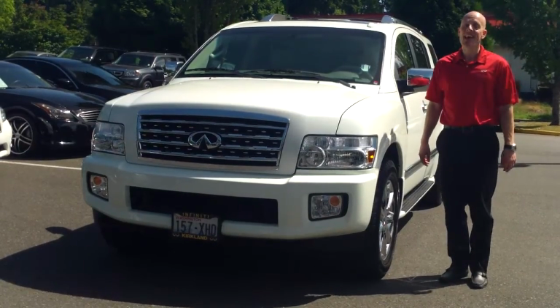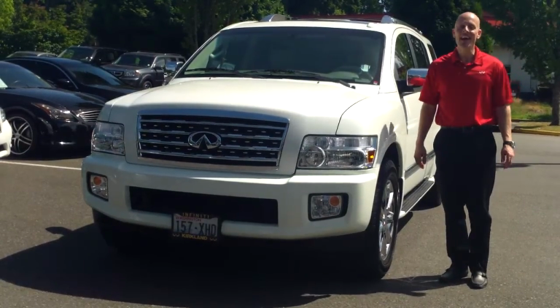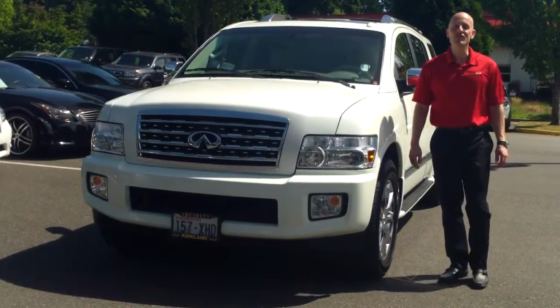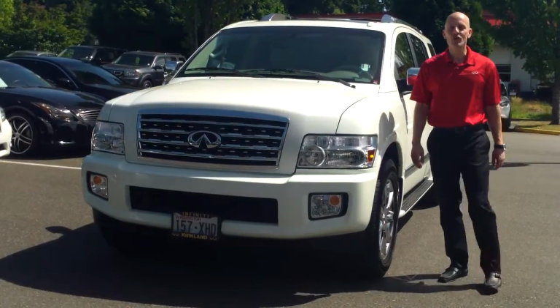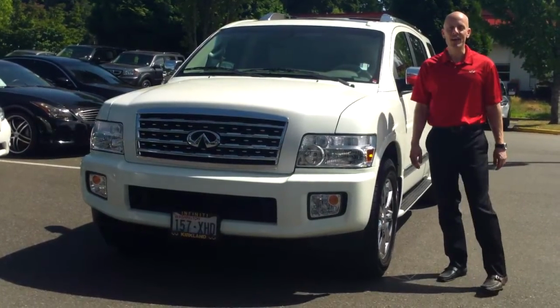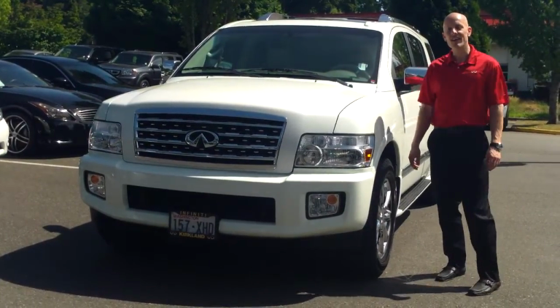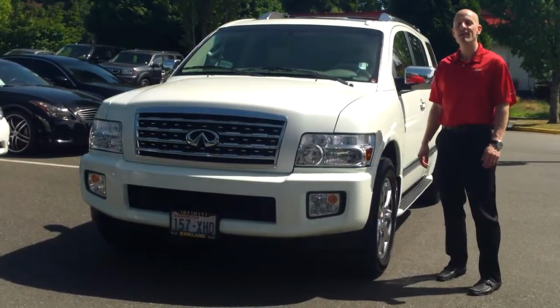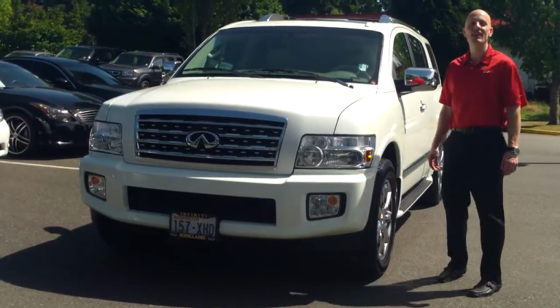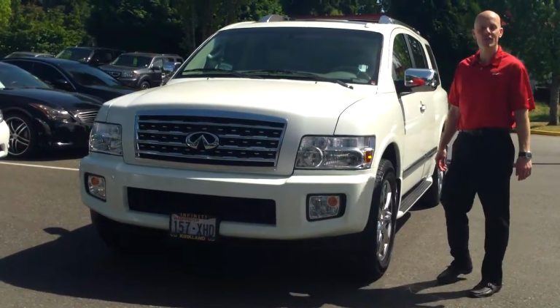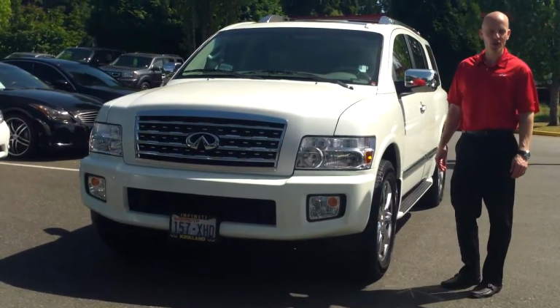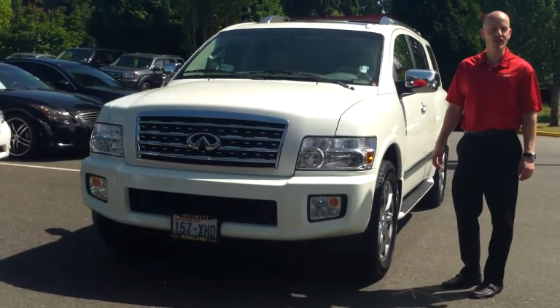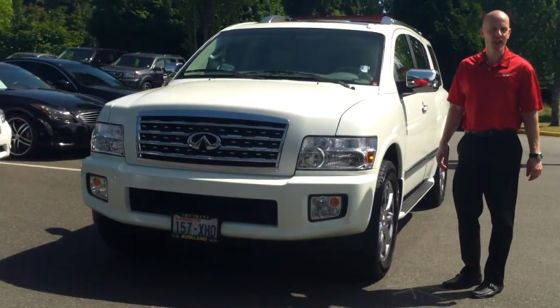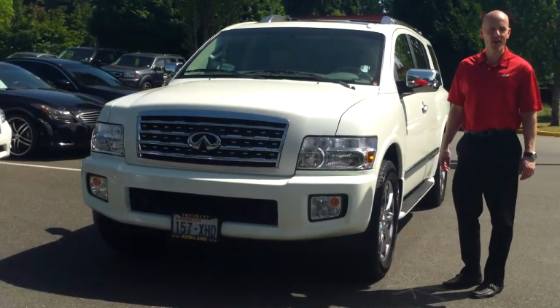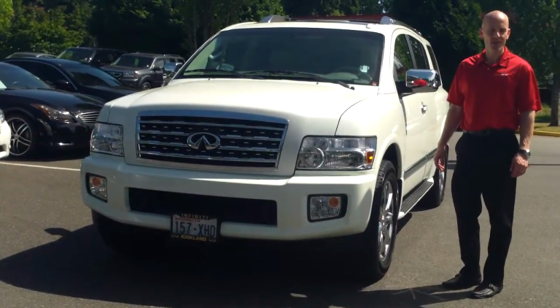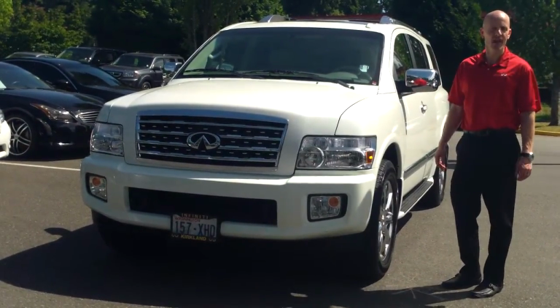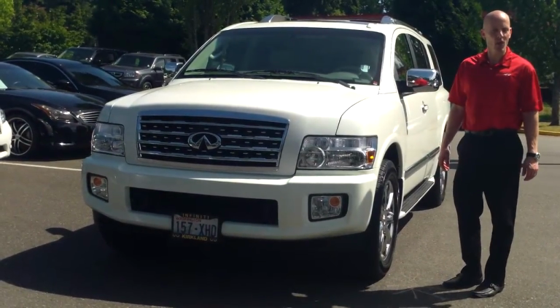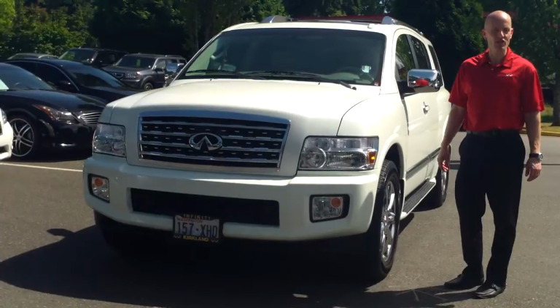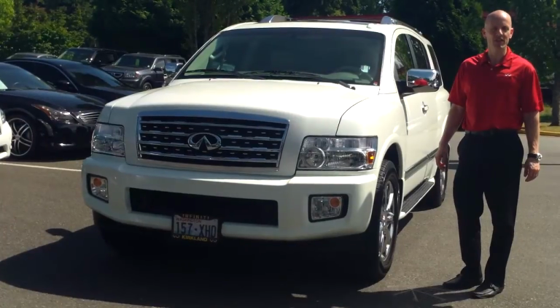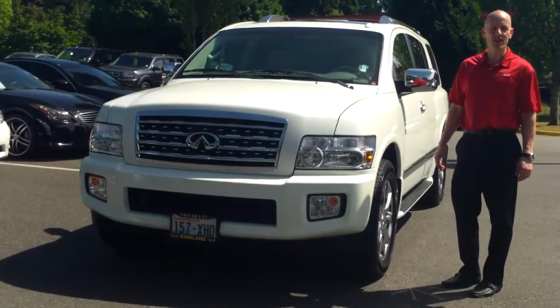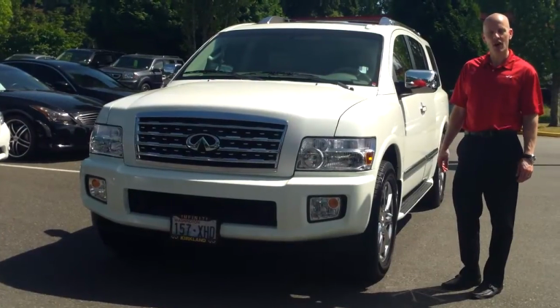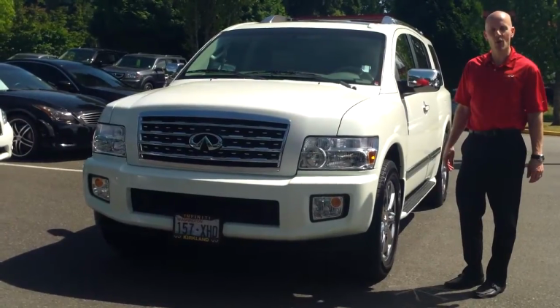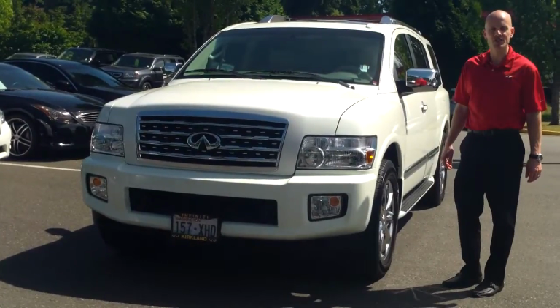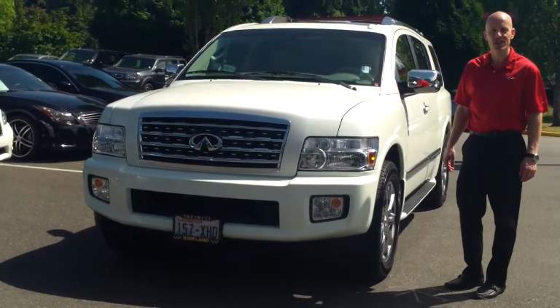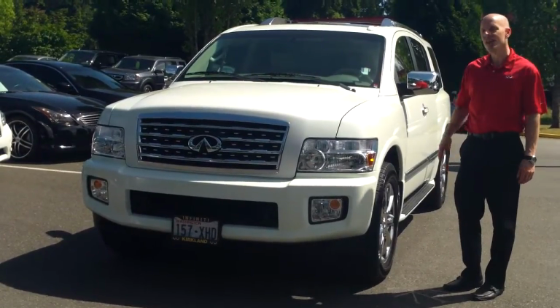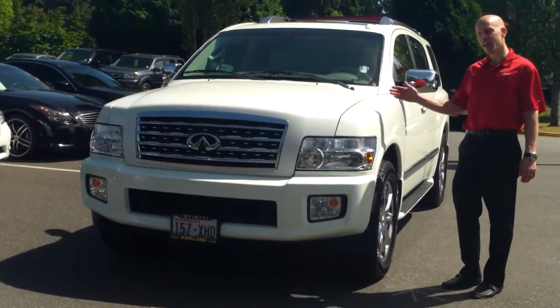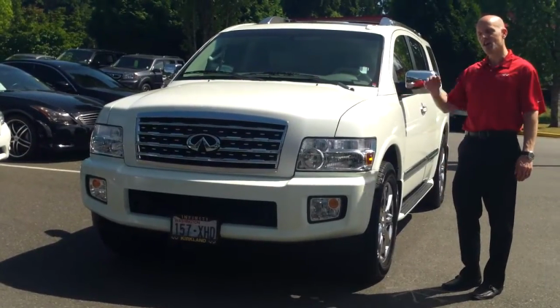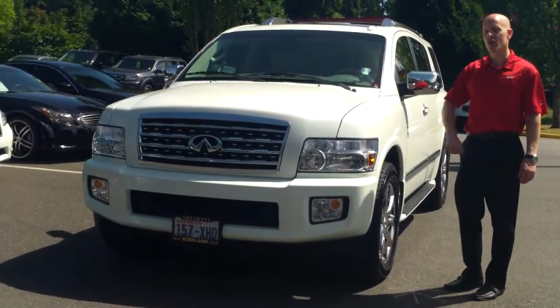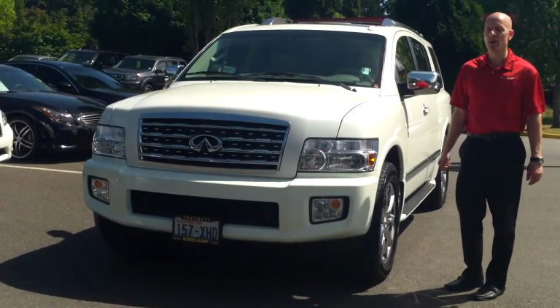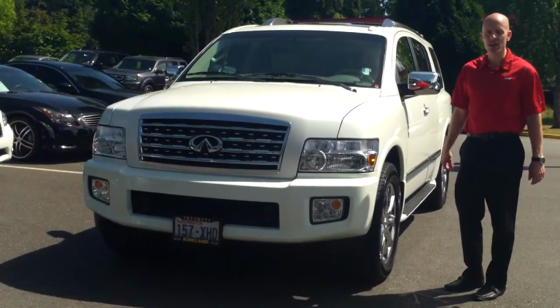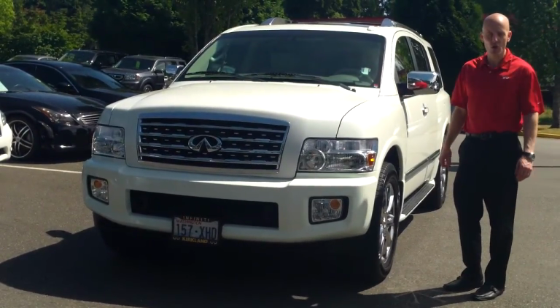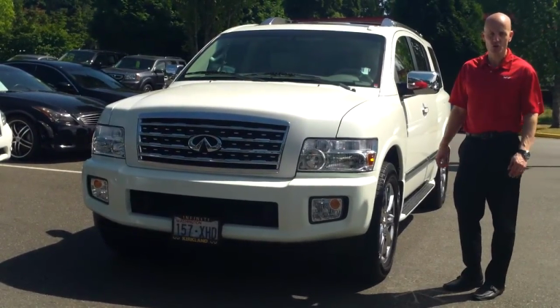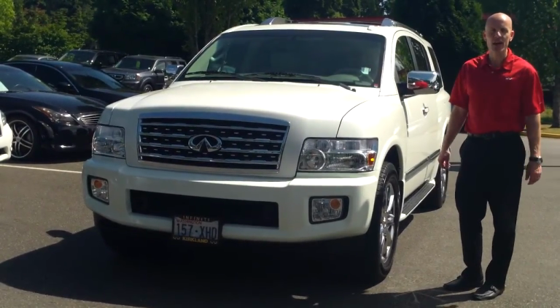Hey guys, Joe Tunney at Infinity of Kirkland just outside of Seattle, Washington here in Kirkland, Washington taking a look at a great looking local trade.